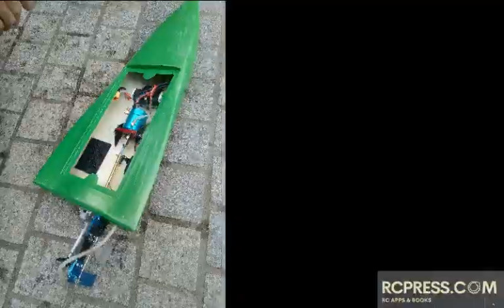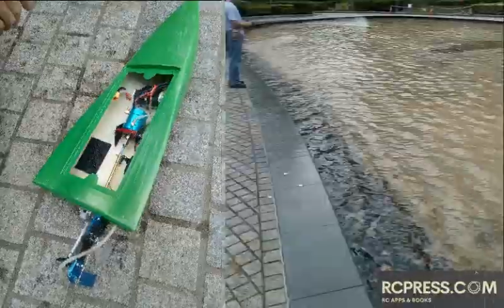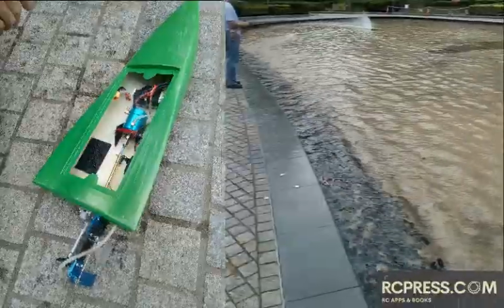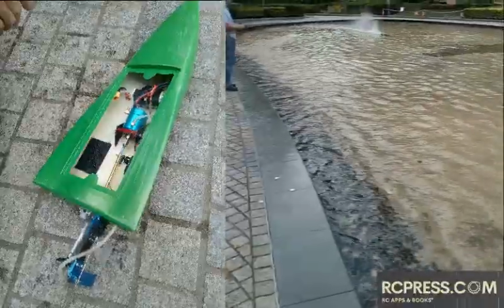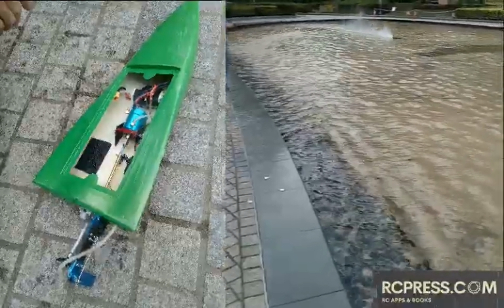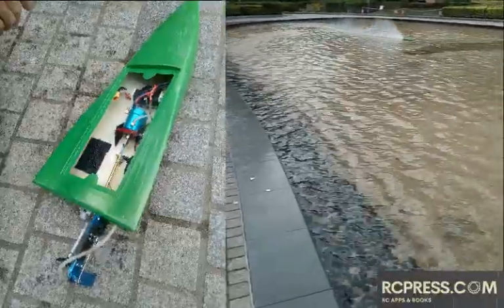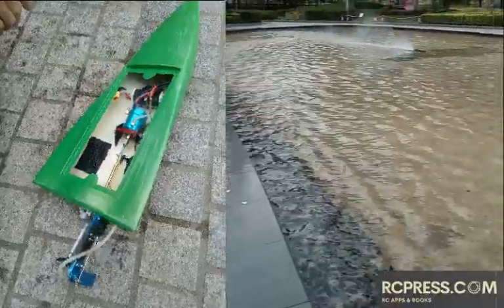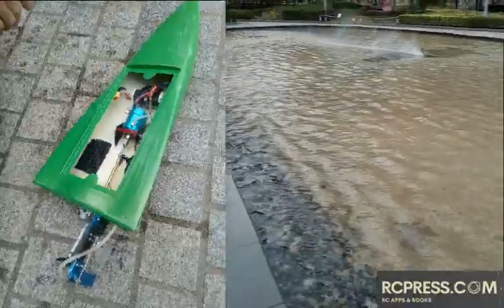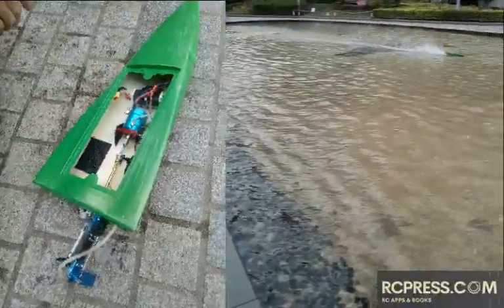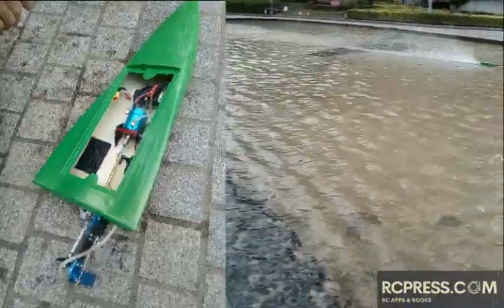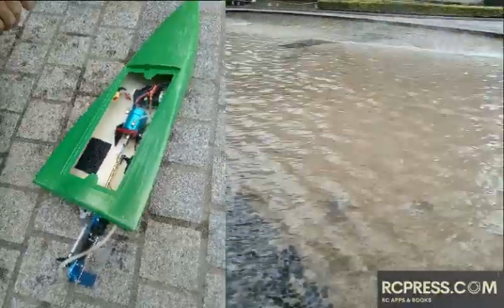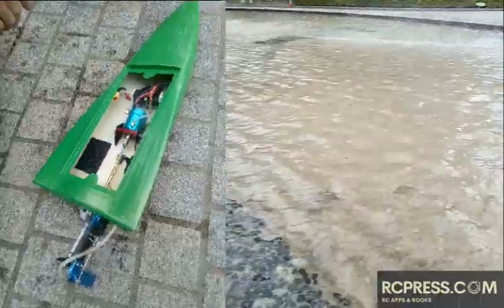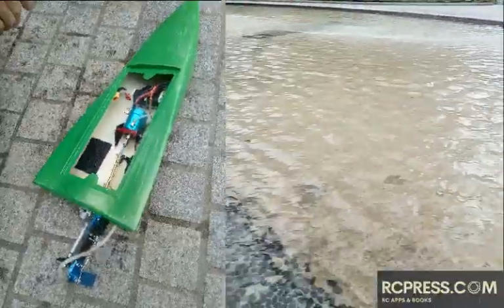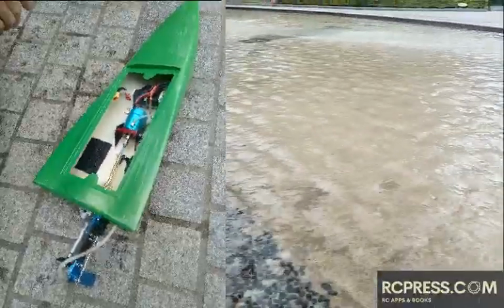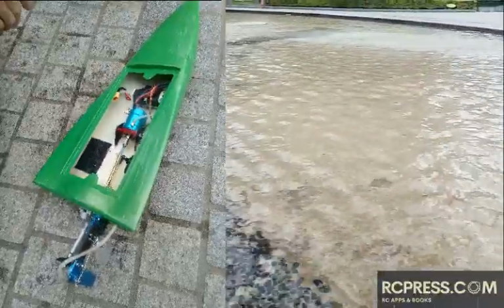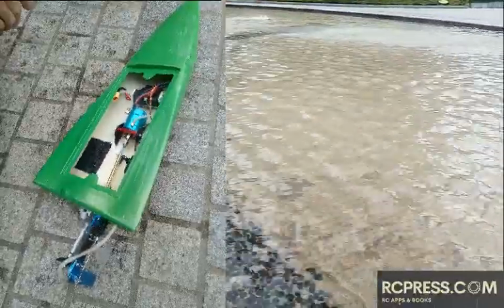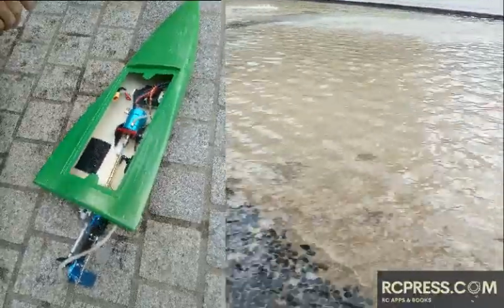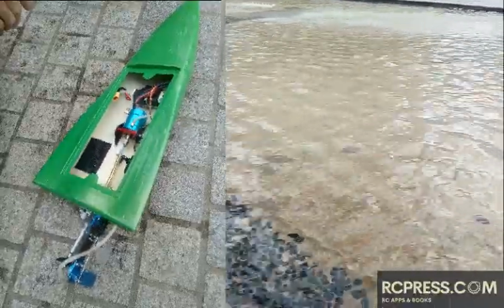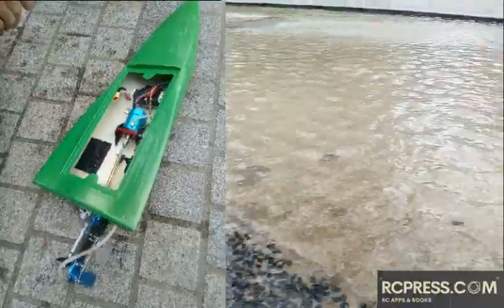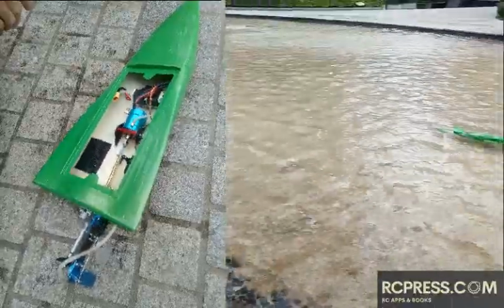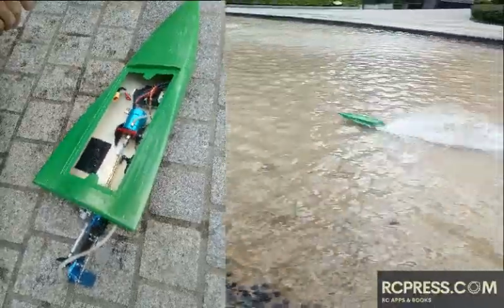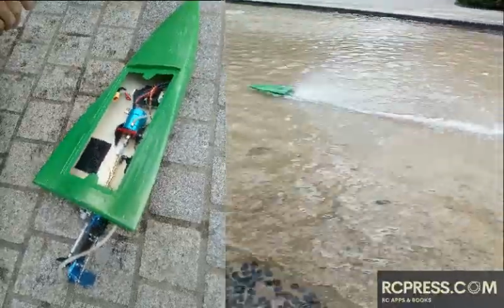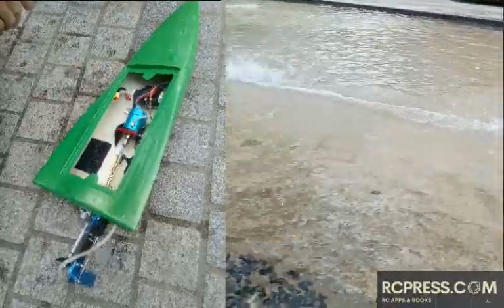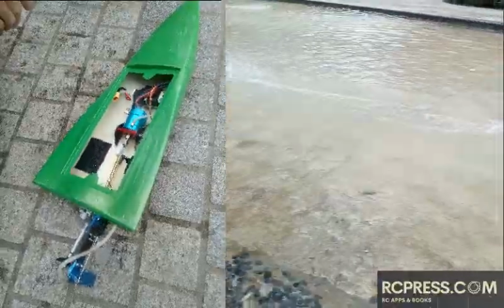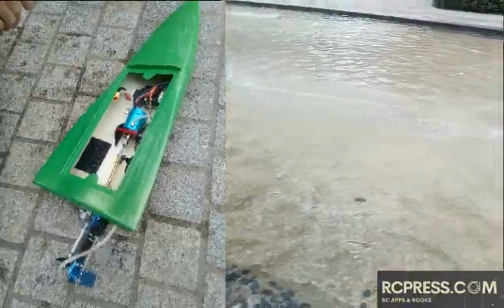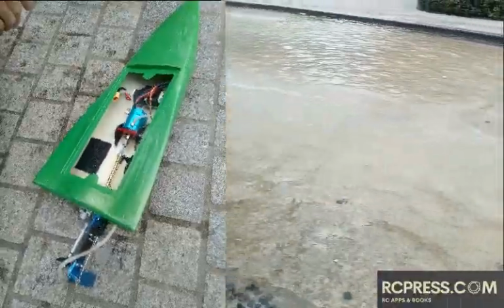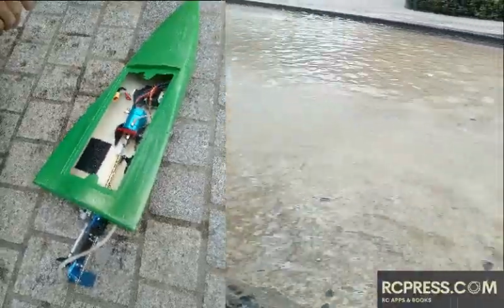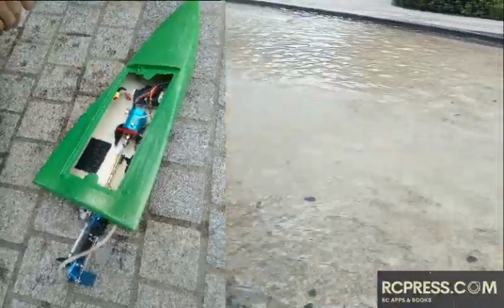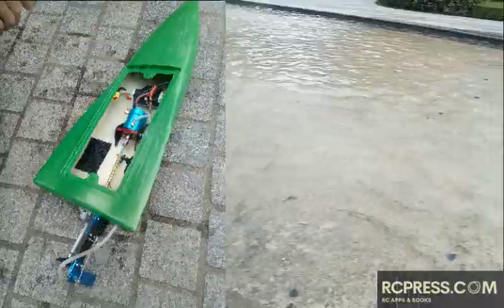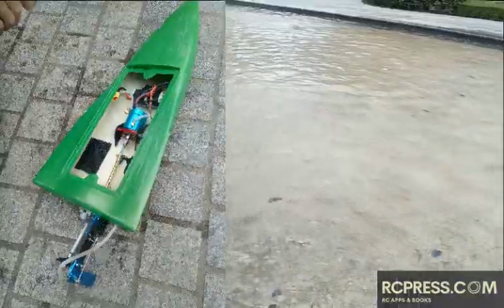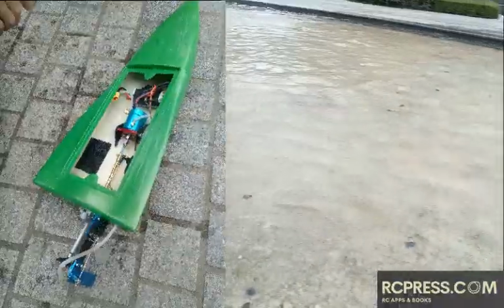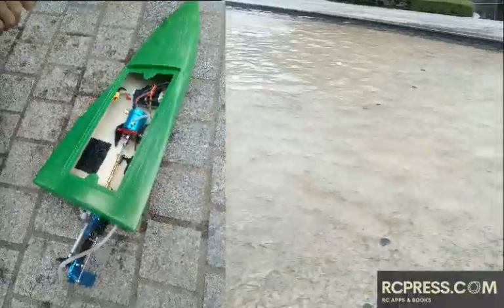Now the green fiber boat is running against a smaller boat with a brushed 21T 540-class motor.